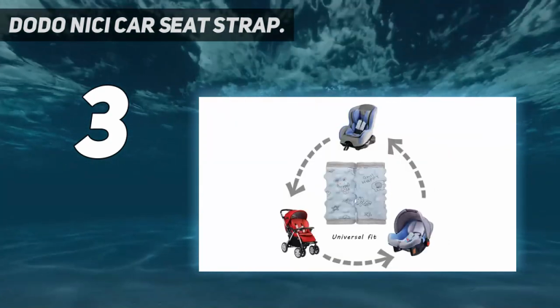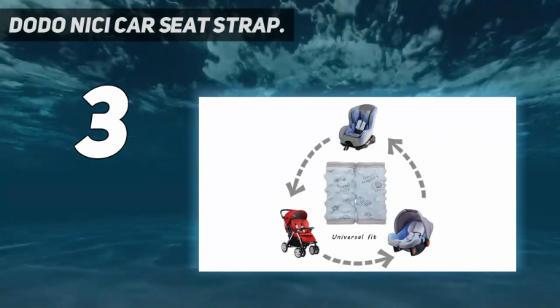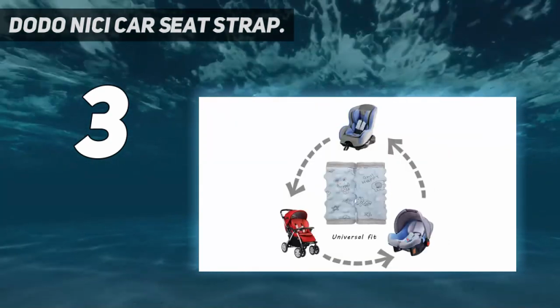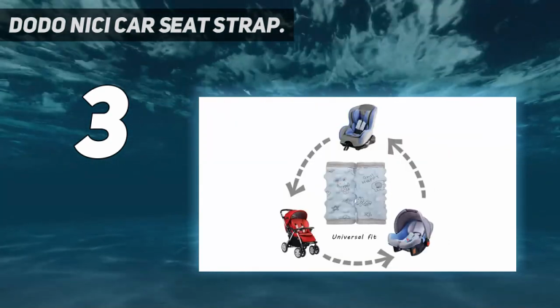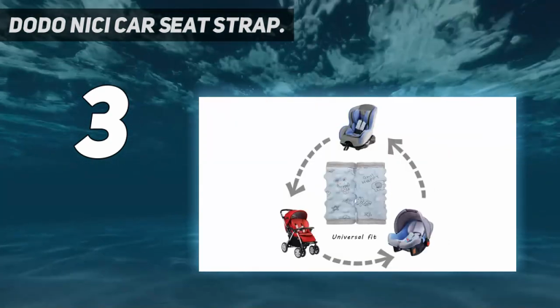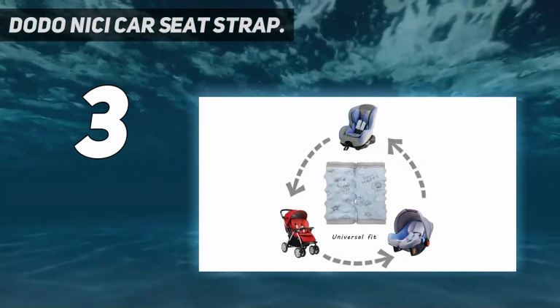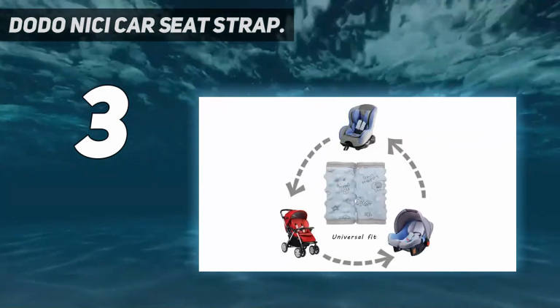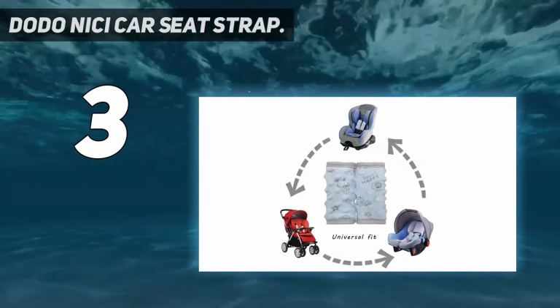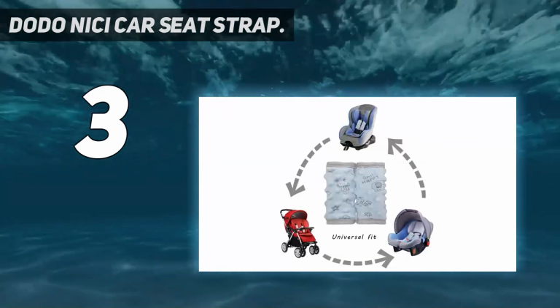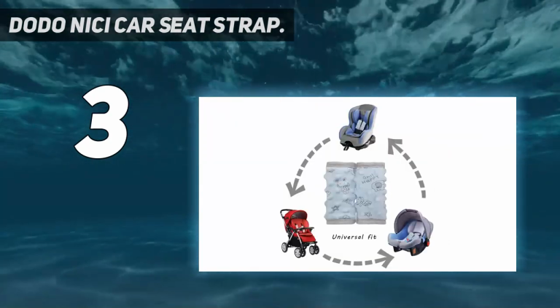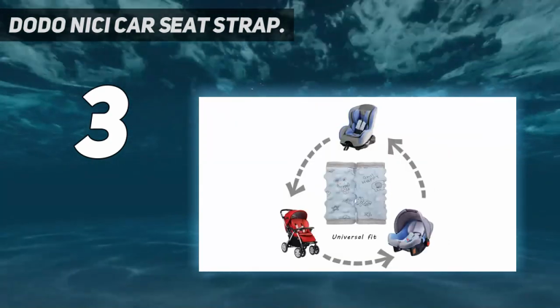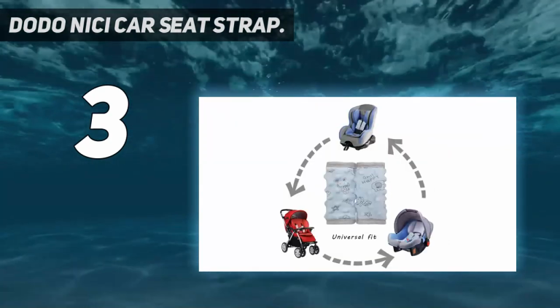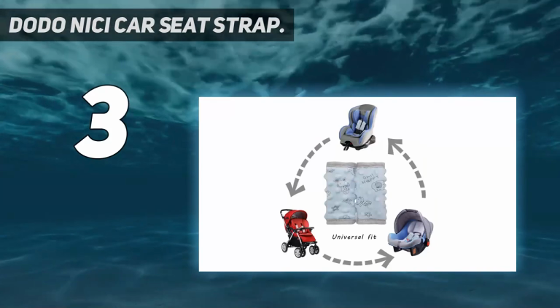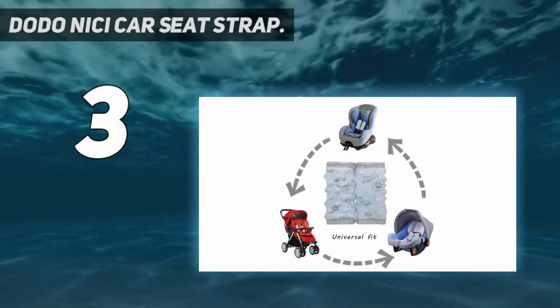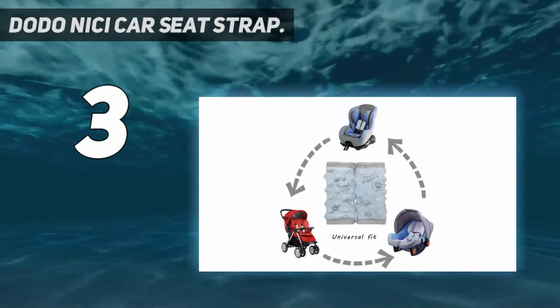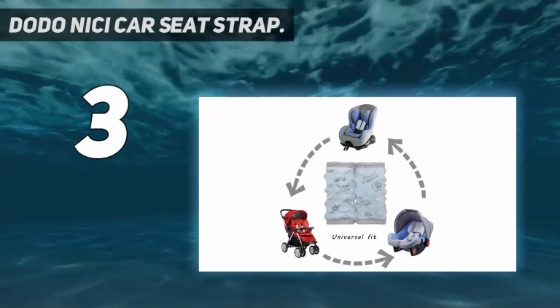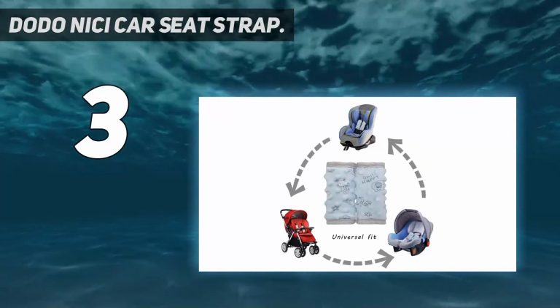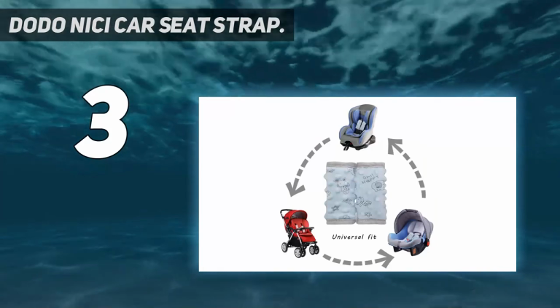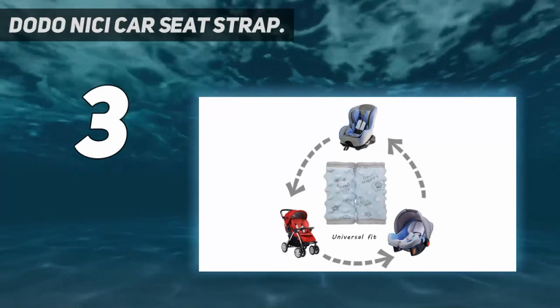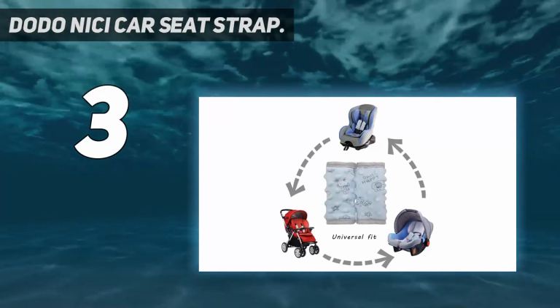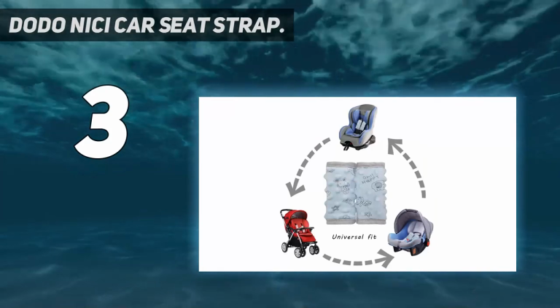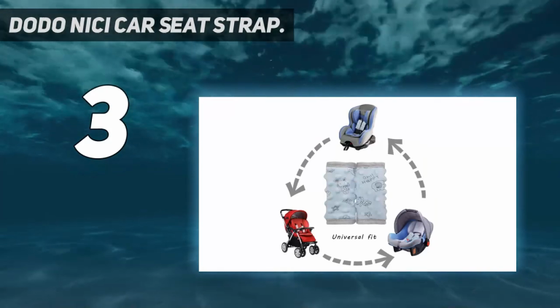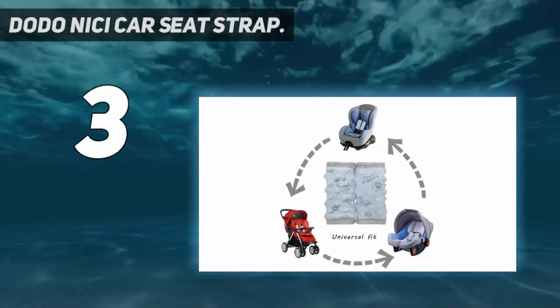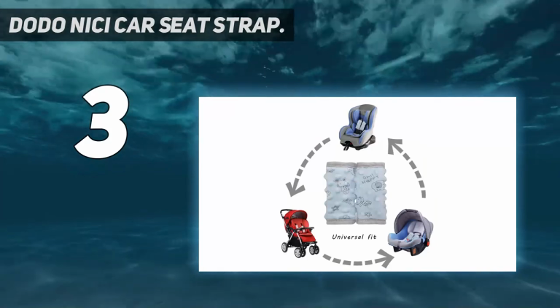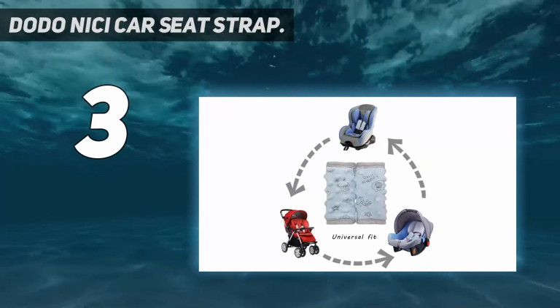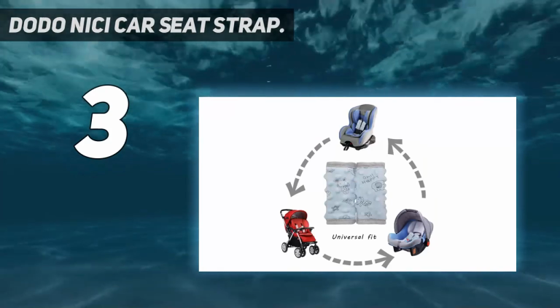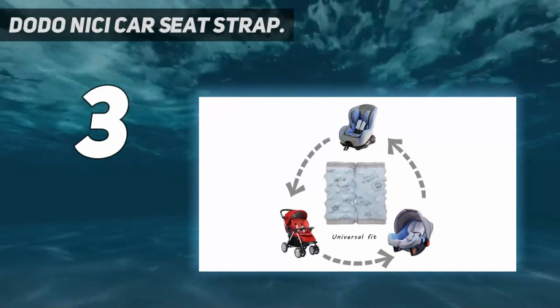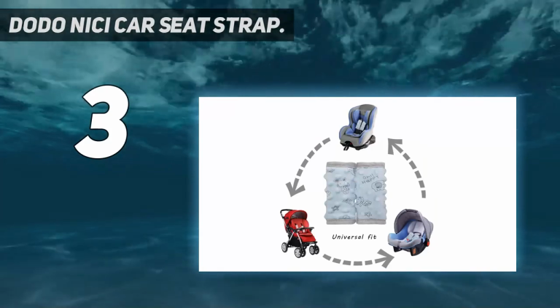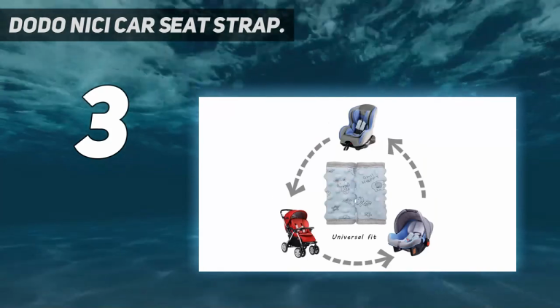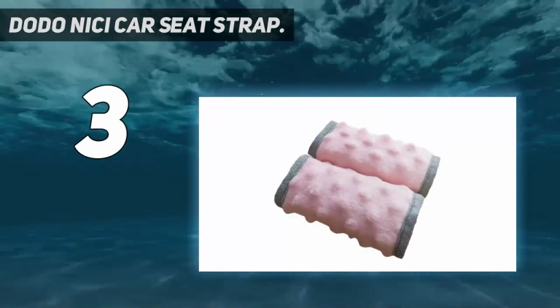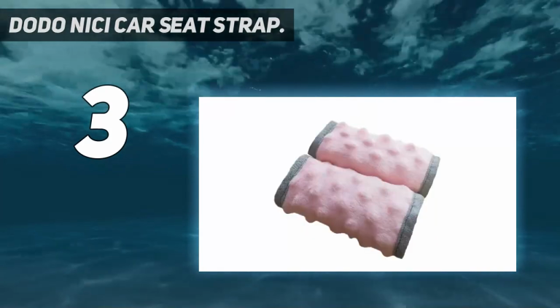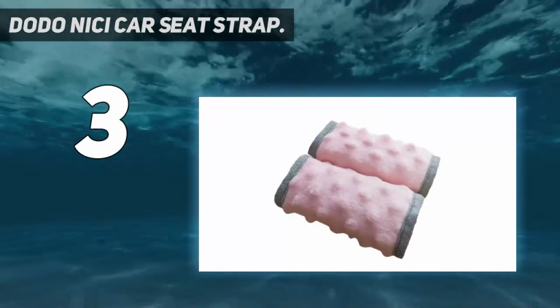Machine washable. Our strap cover can keep your car clean and well organized.